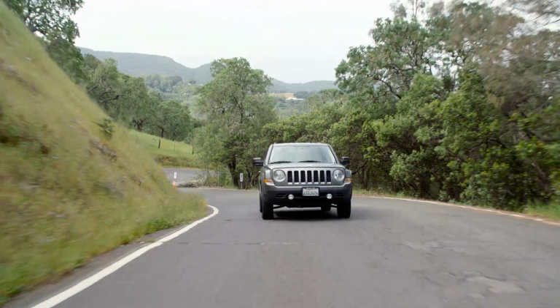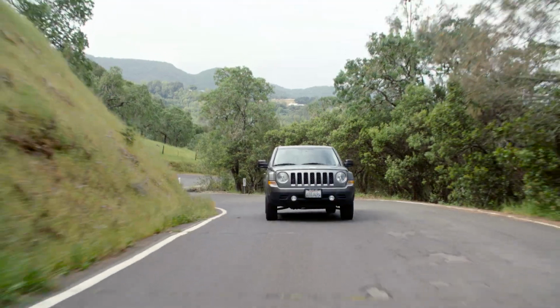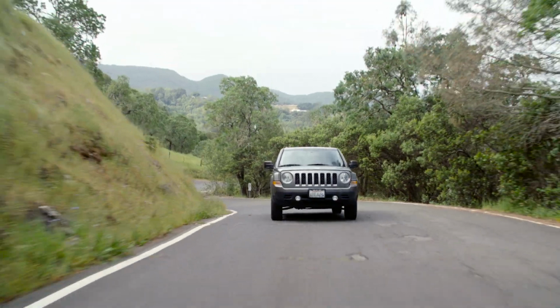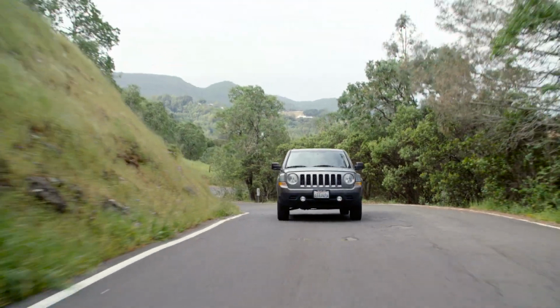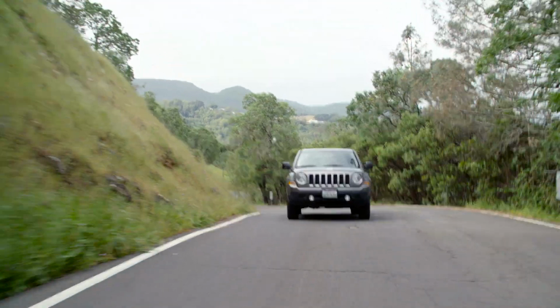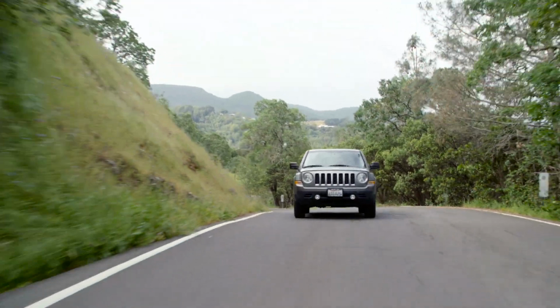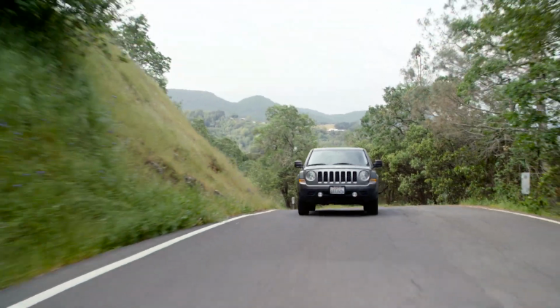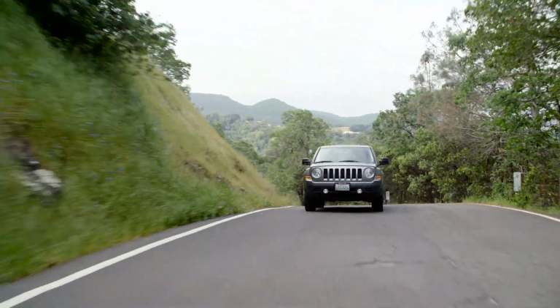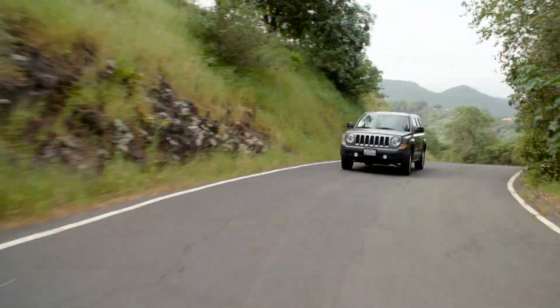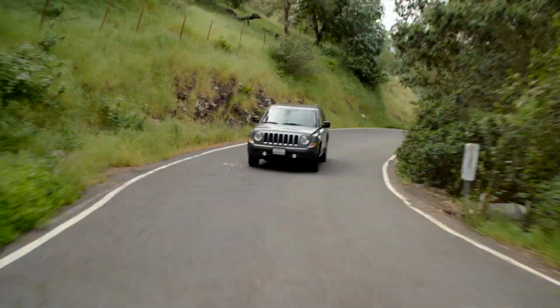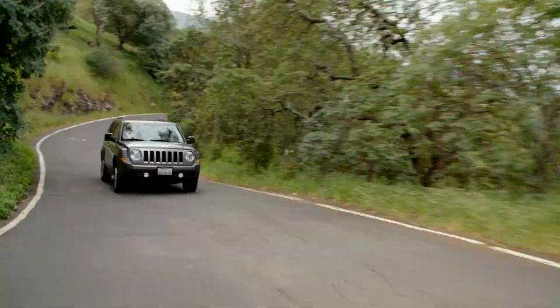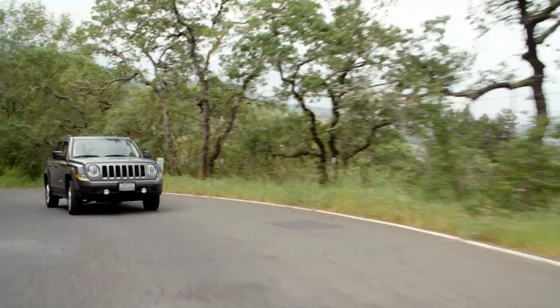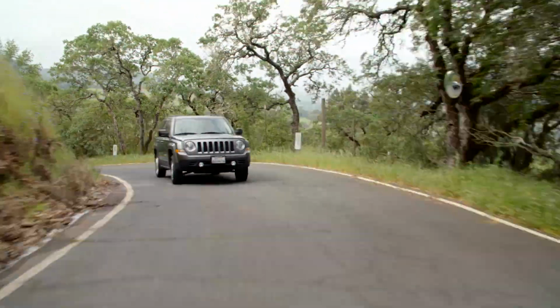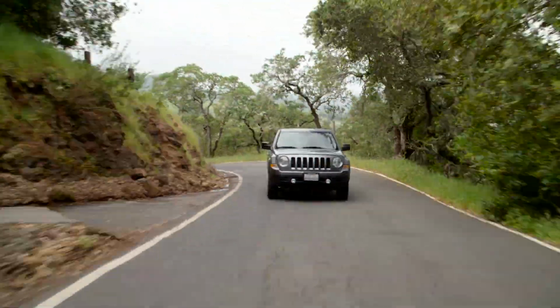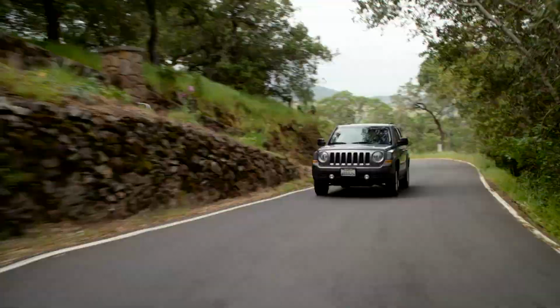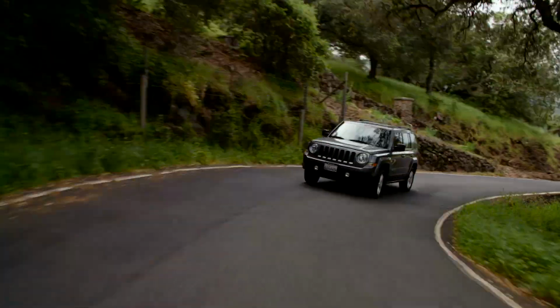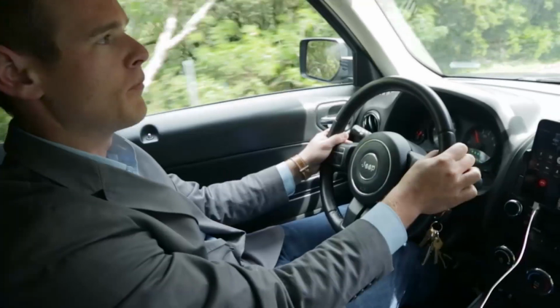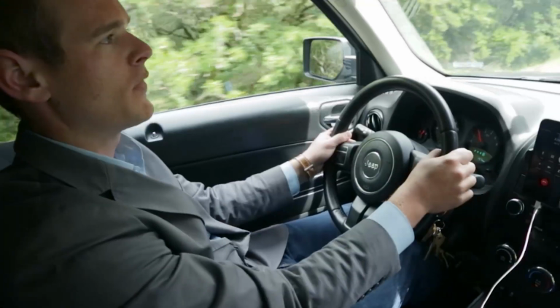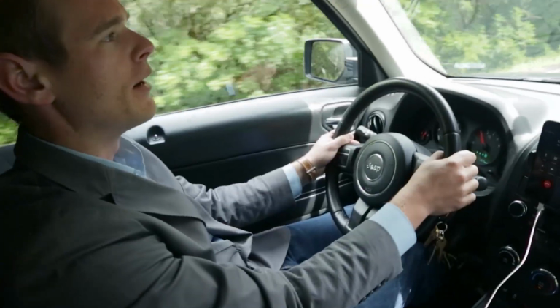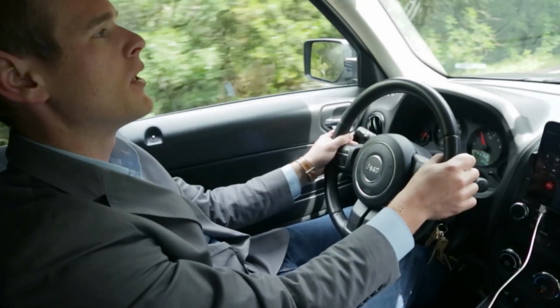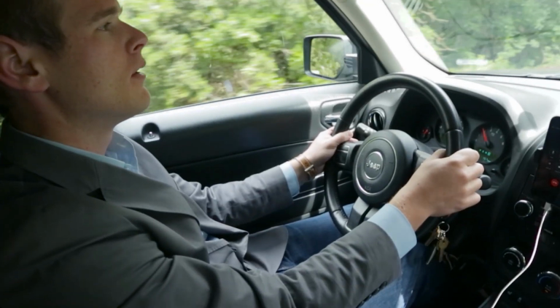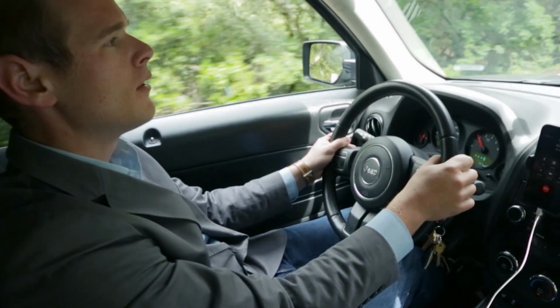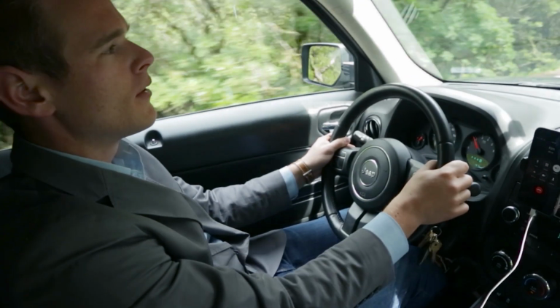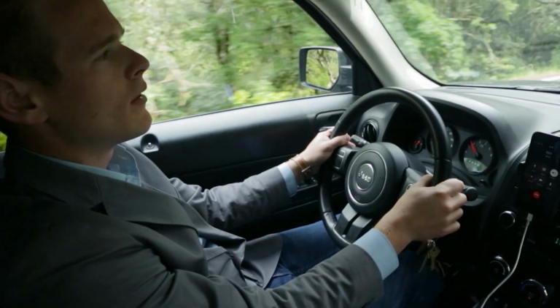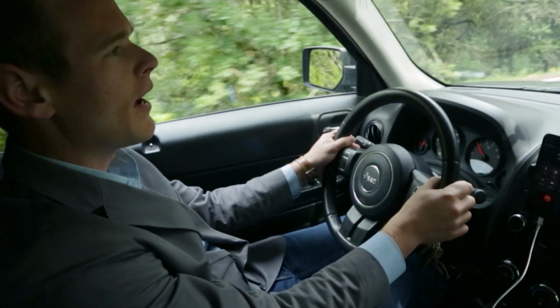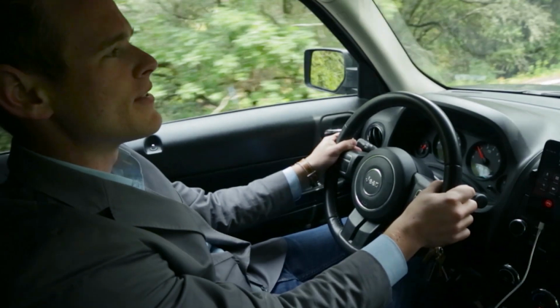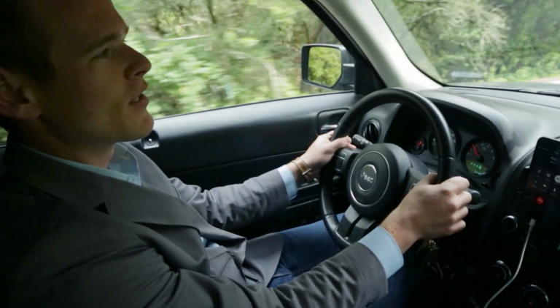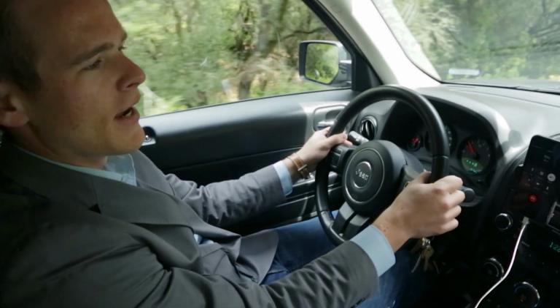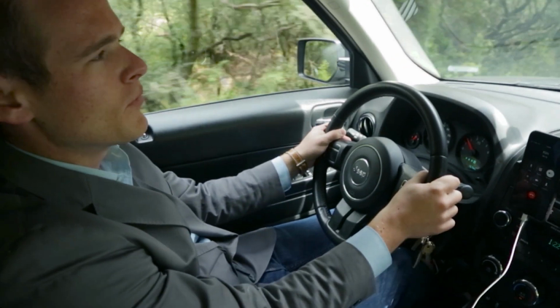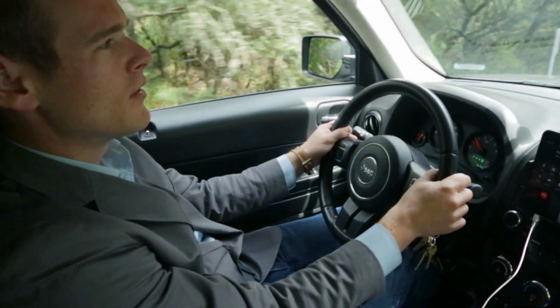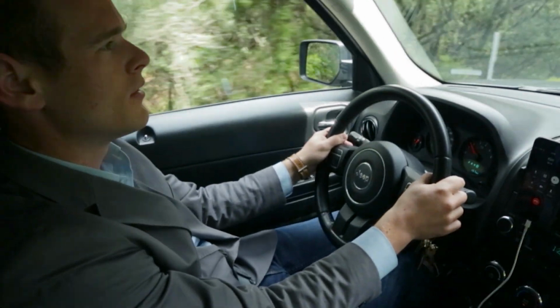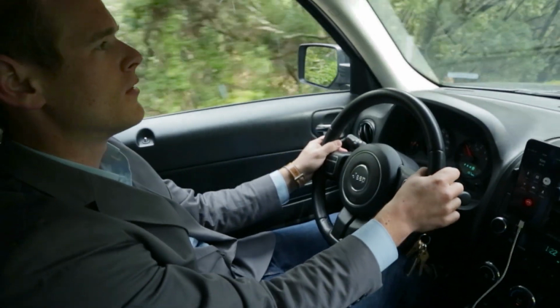Staying connected. For many of us, there's never a good time to be disconnected from your family, friends, or workplace, even when you're on the road.